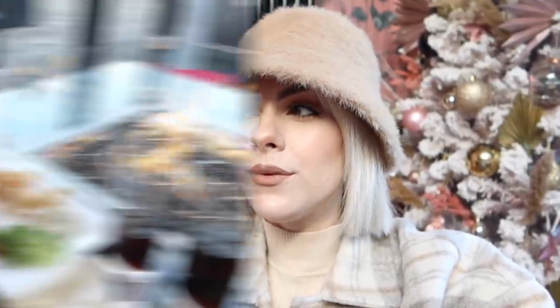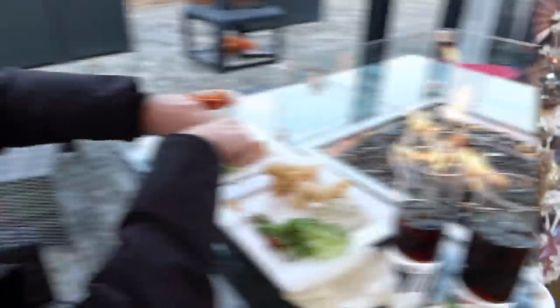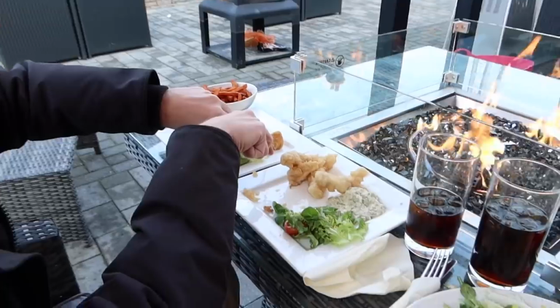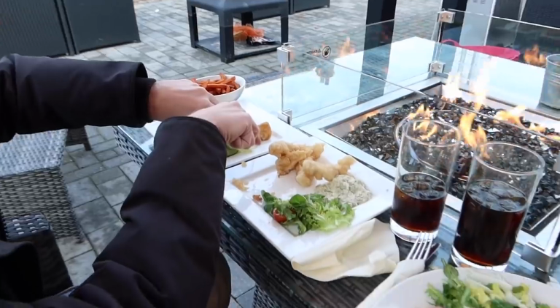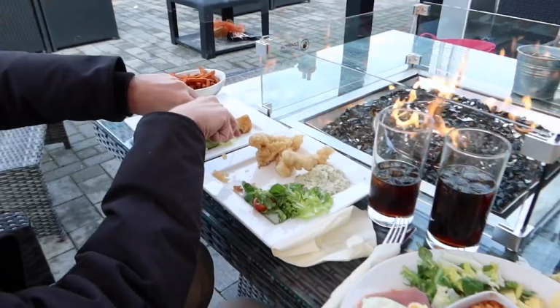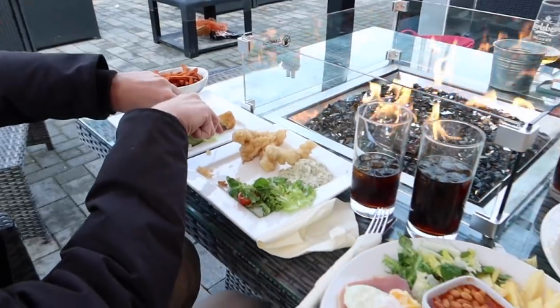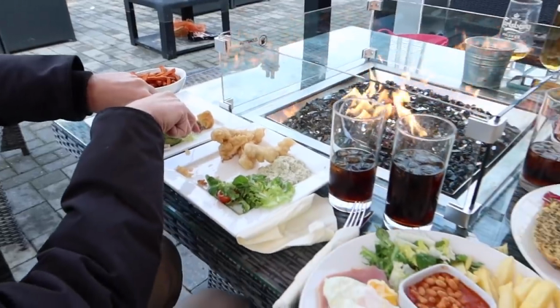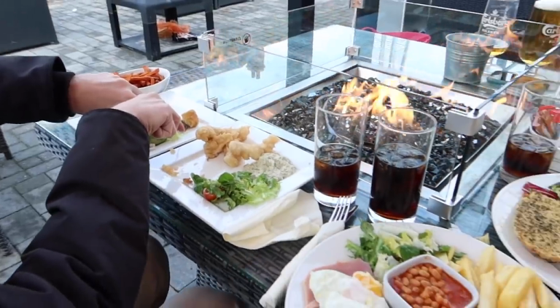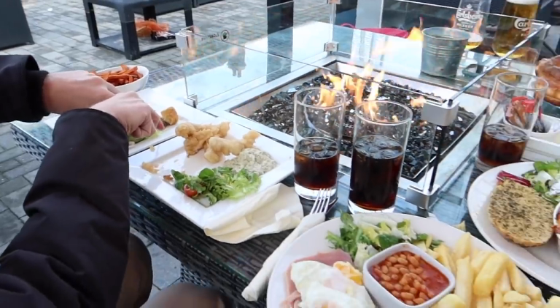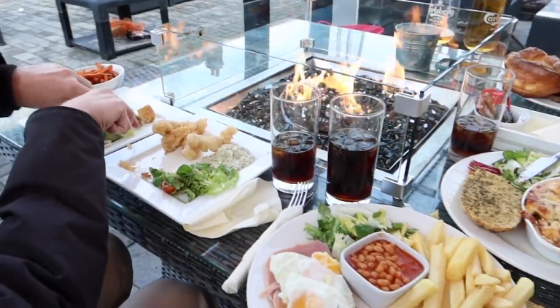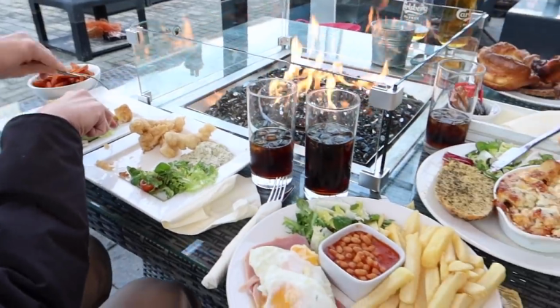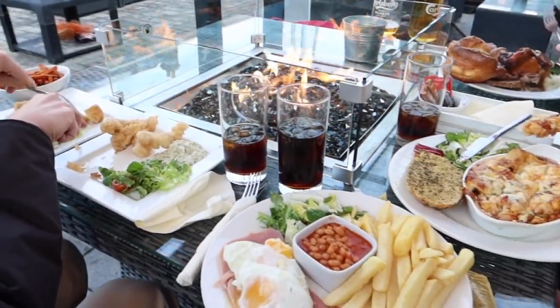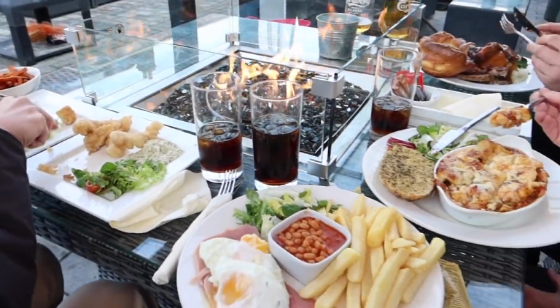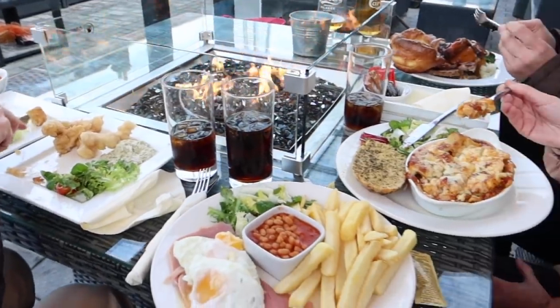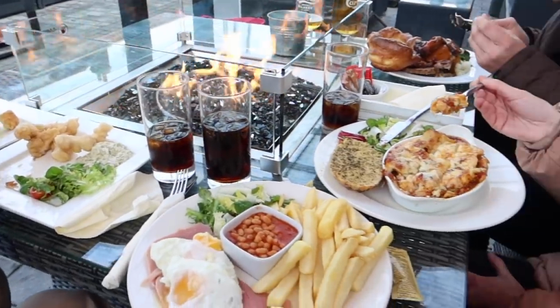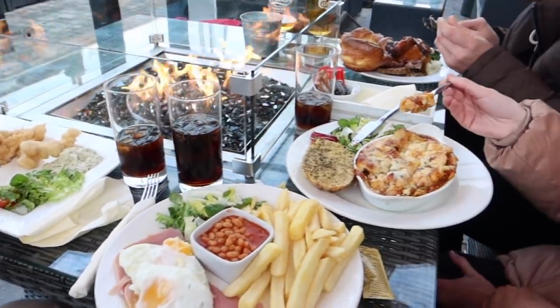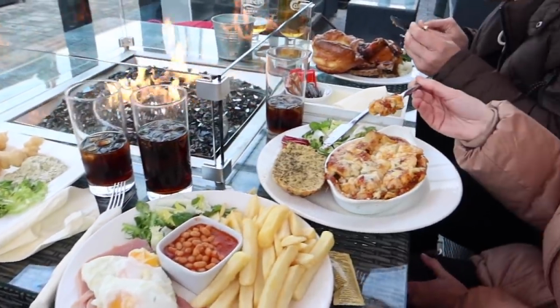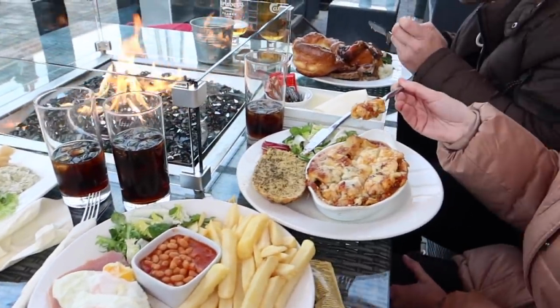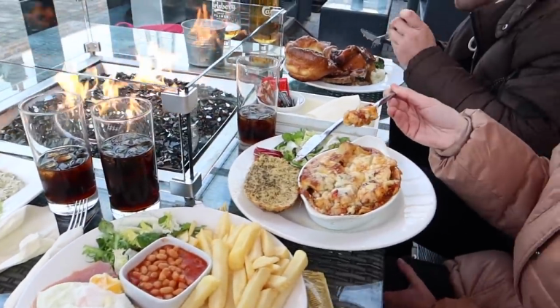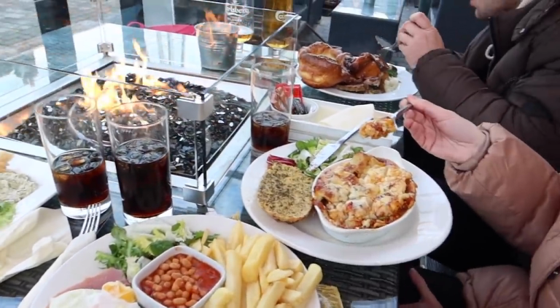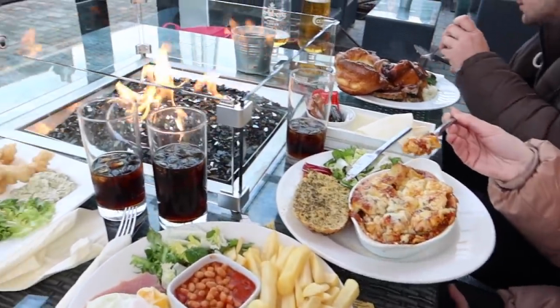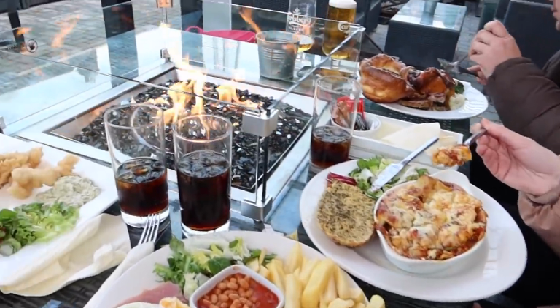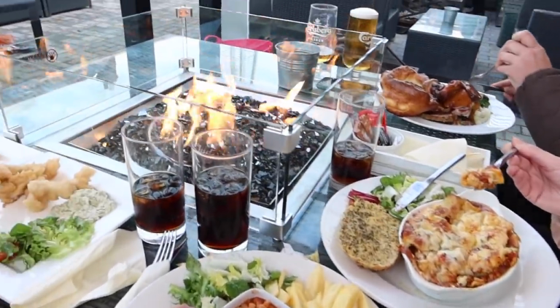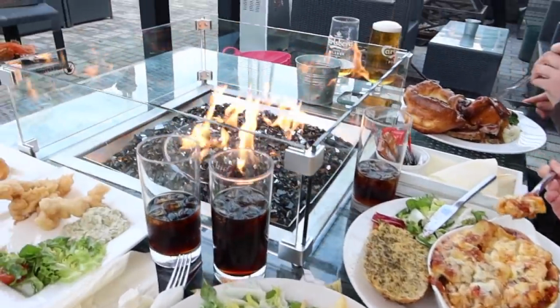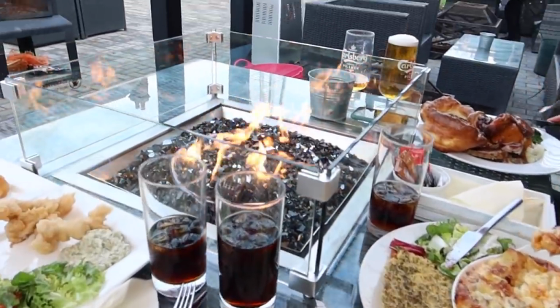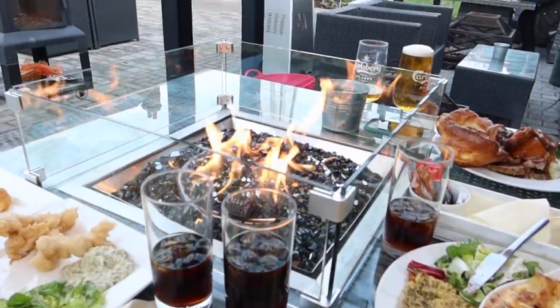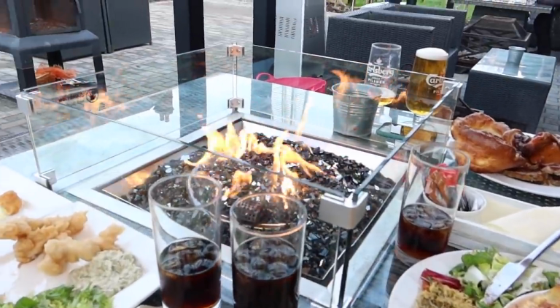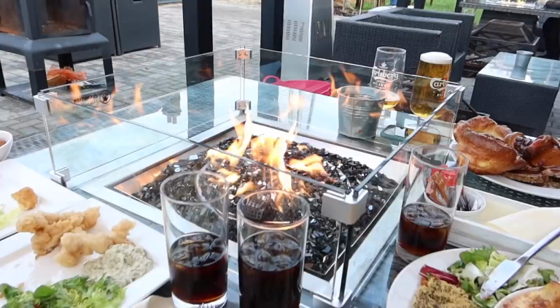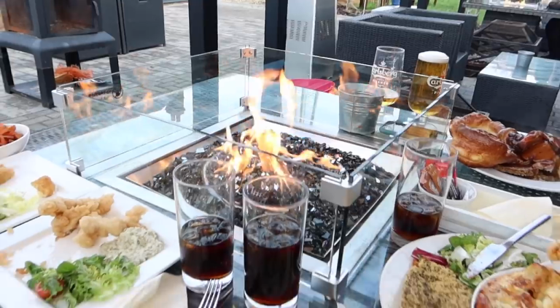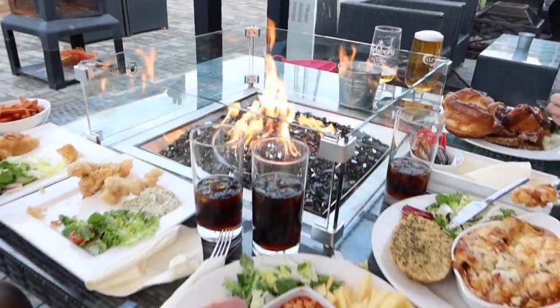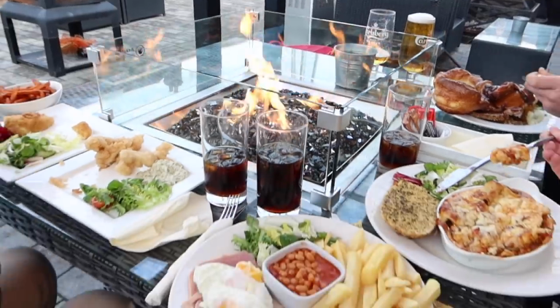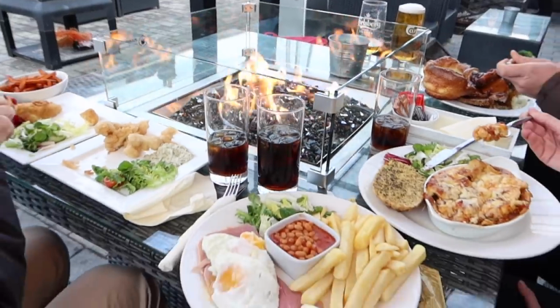We have got such a good little set up here for lunch. So toasty.